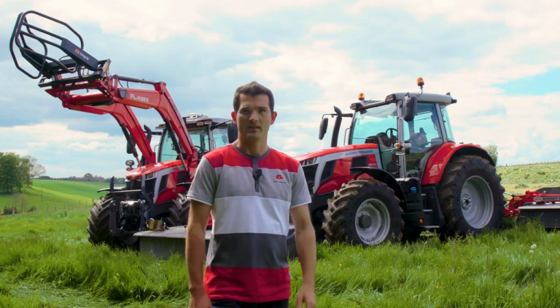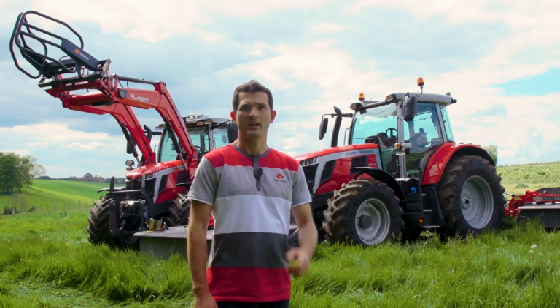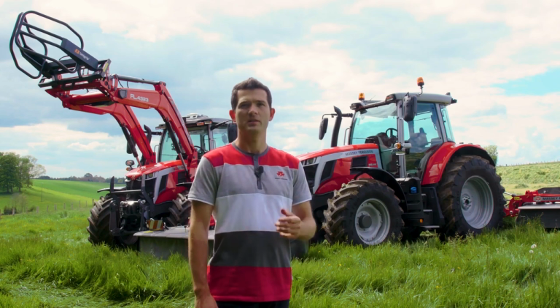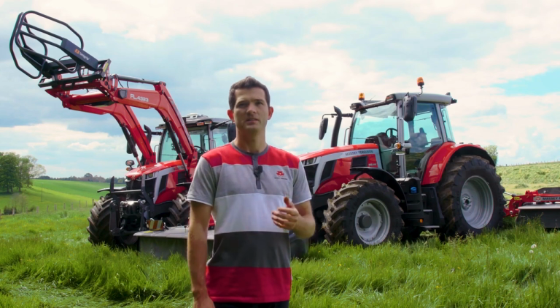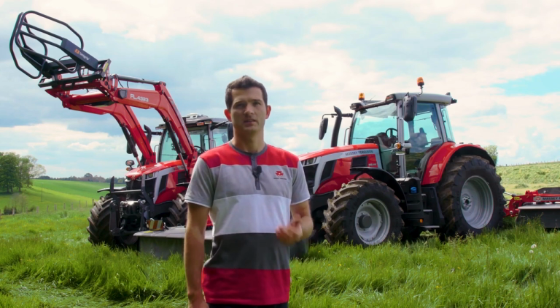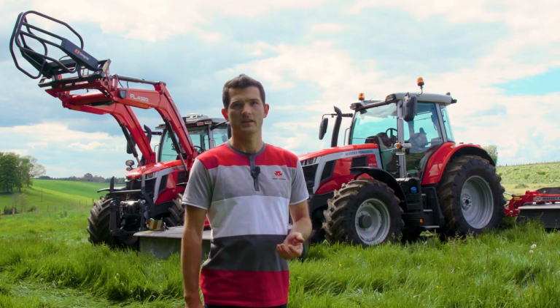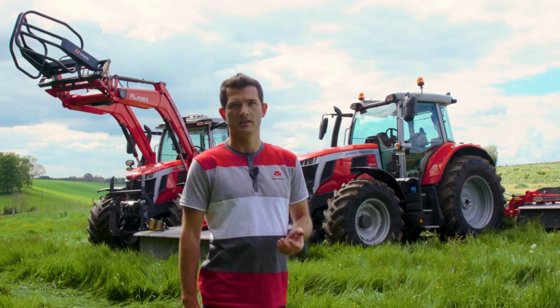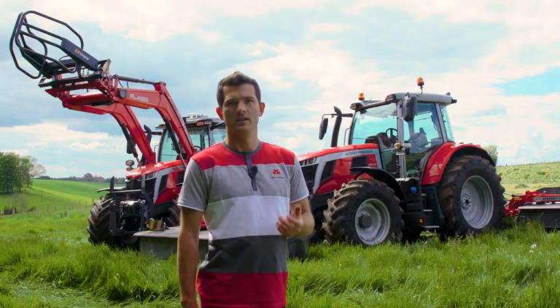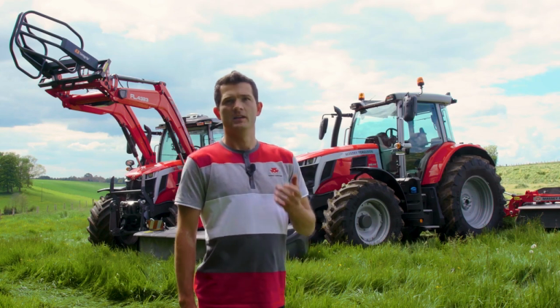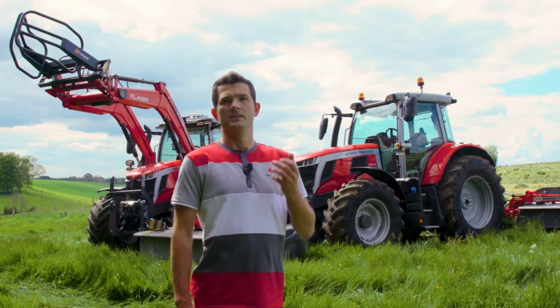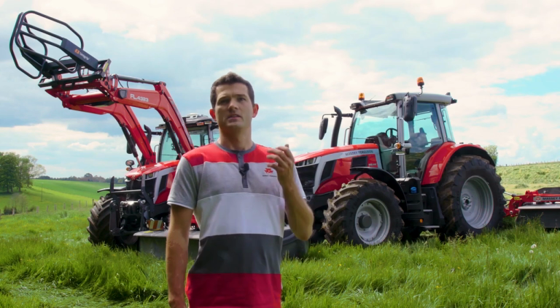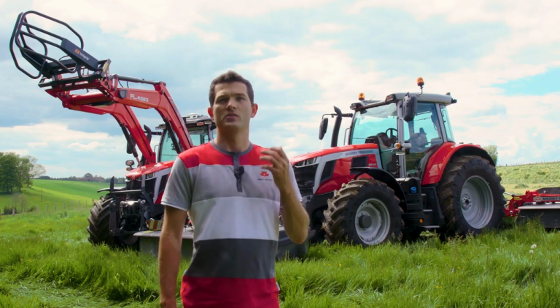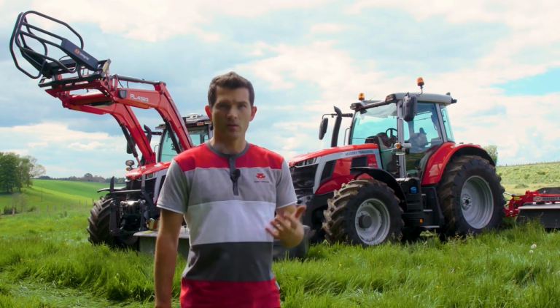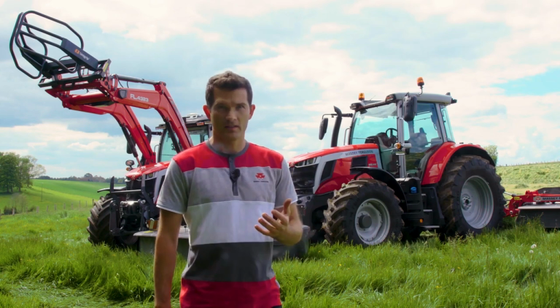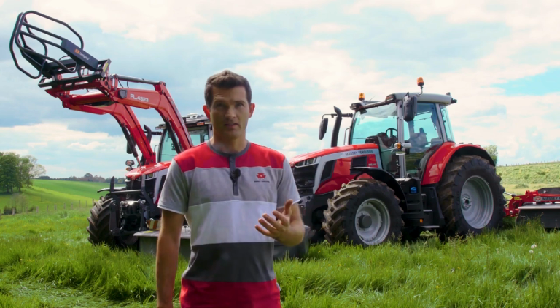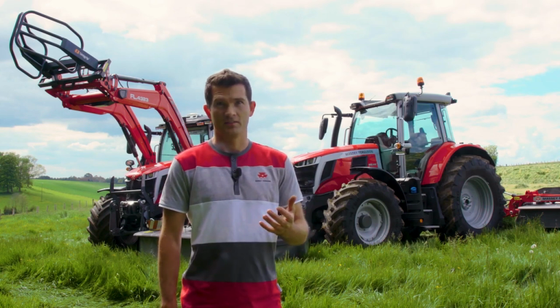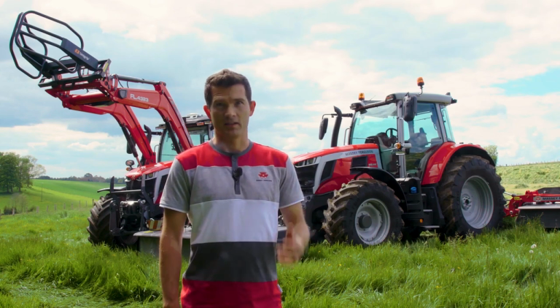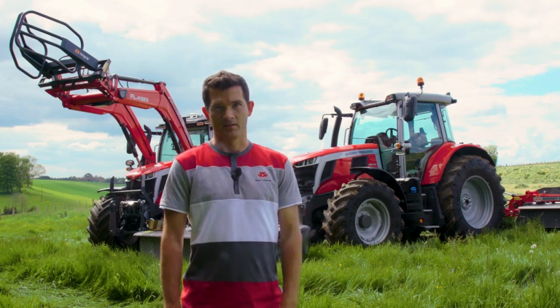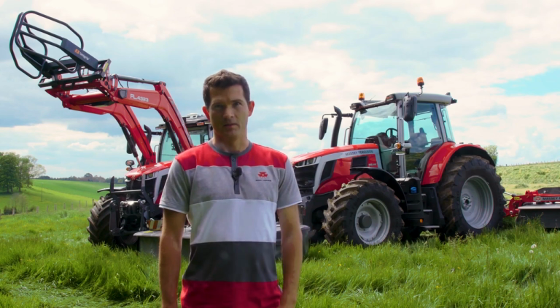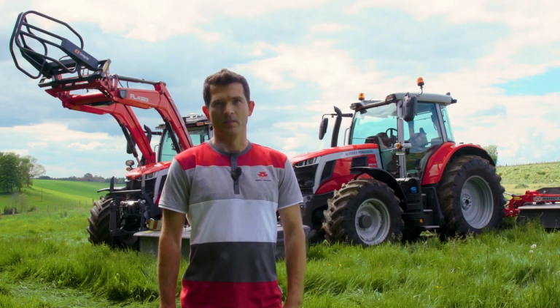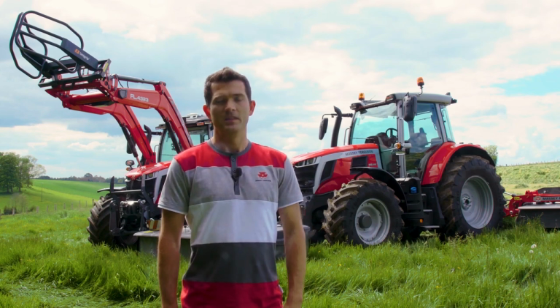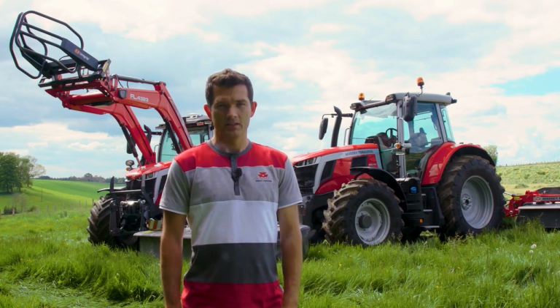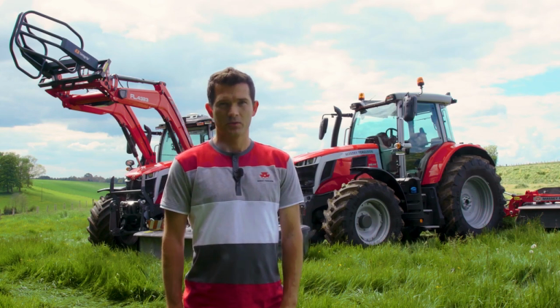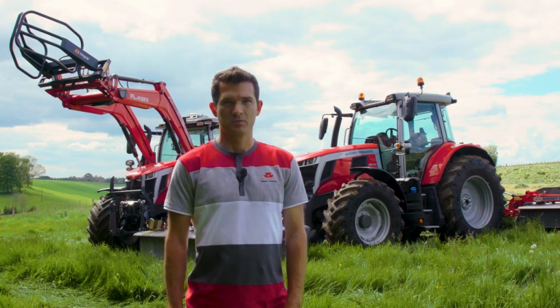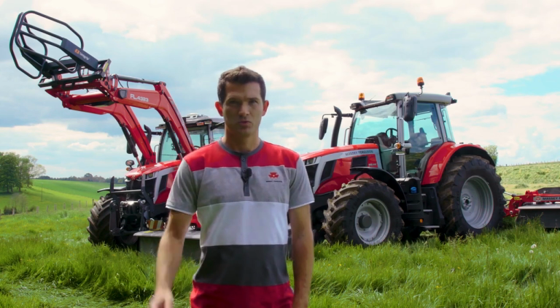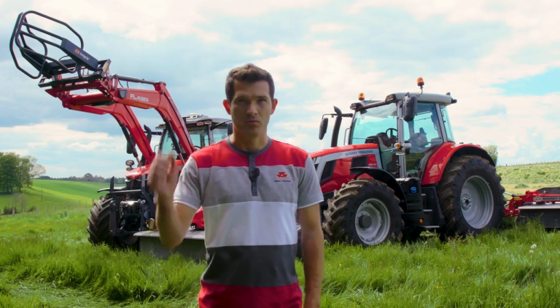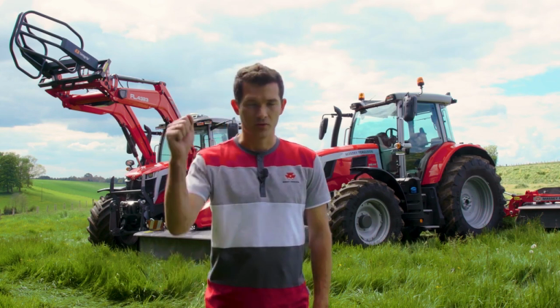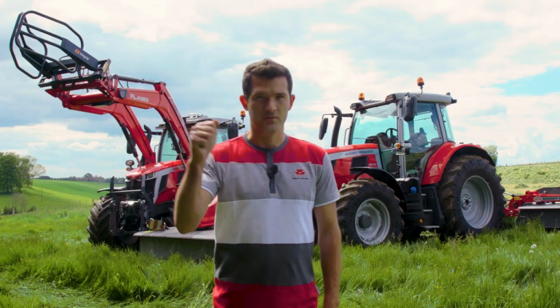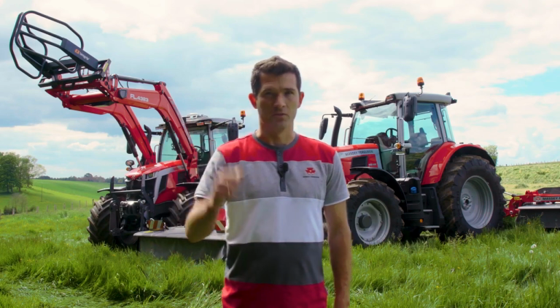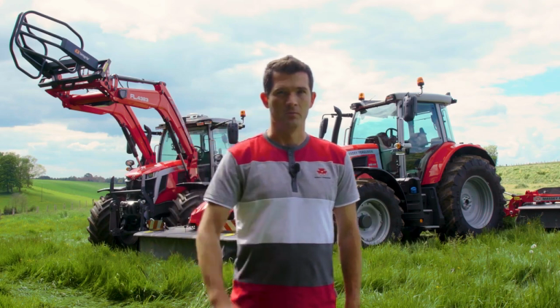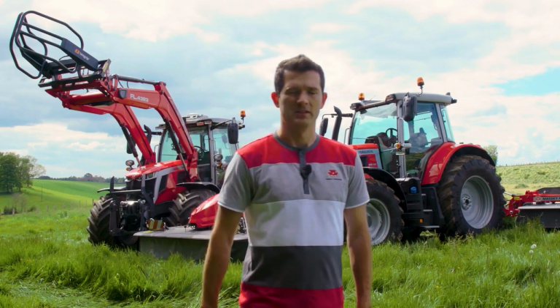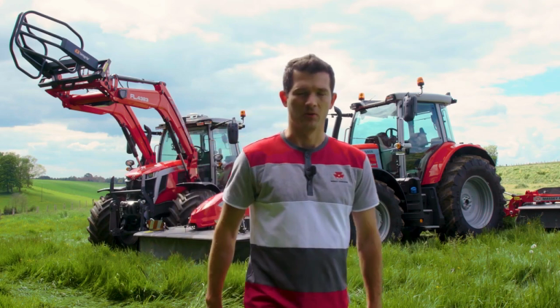The MF6S is a real versatile tractor. This is what I will show you through this video. Let's go!